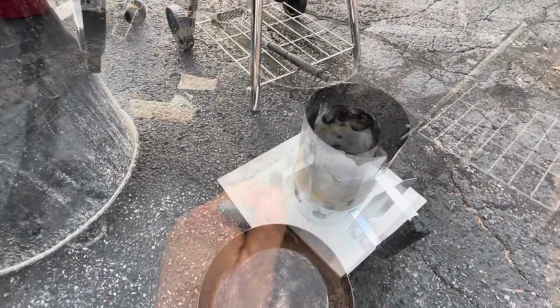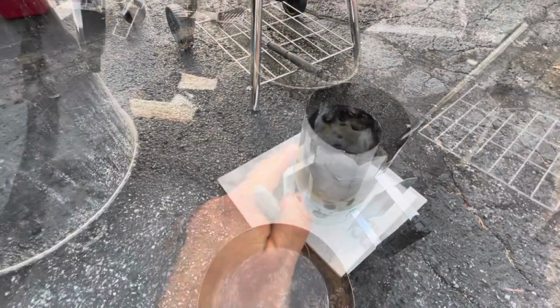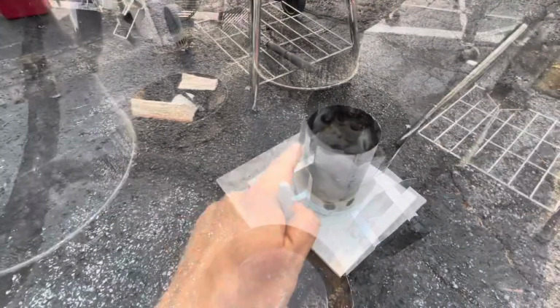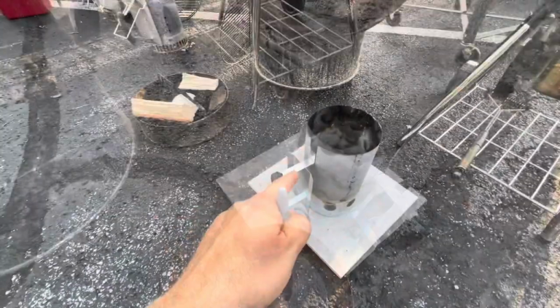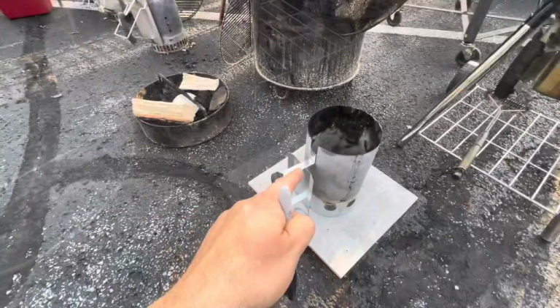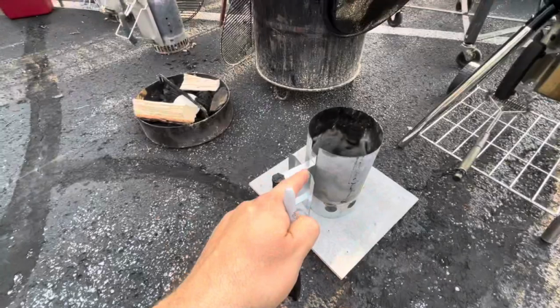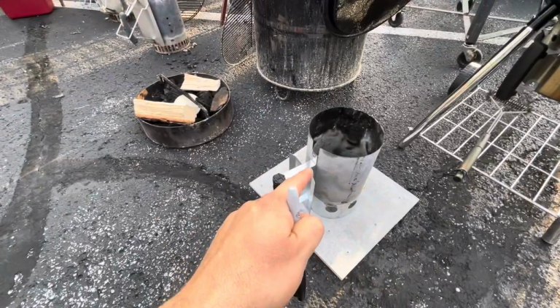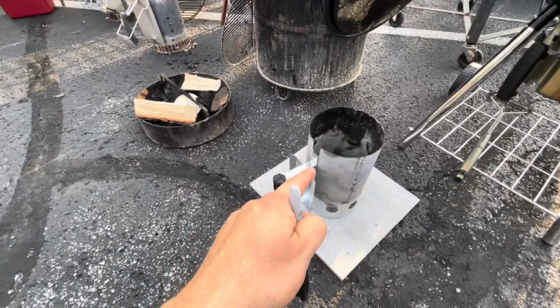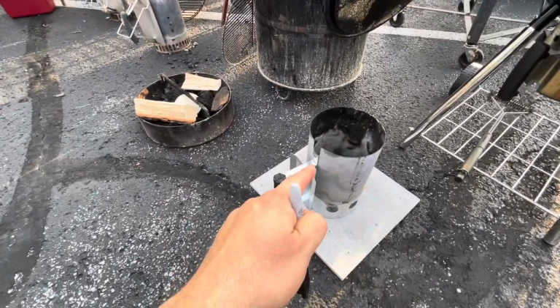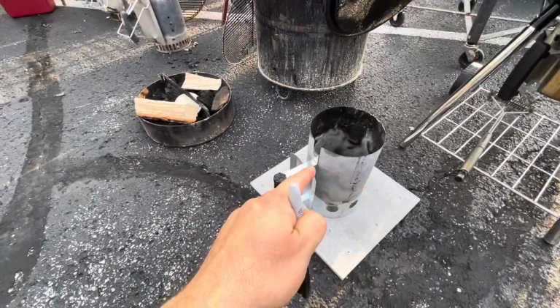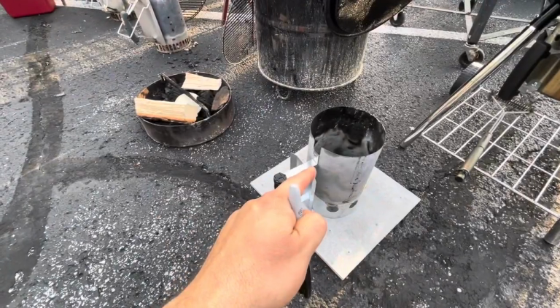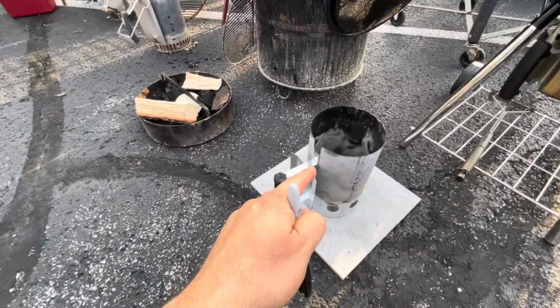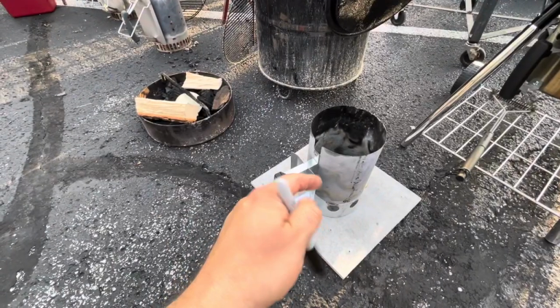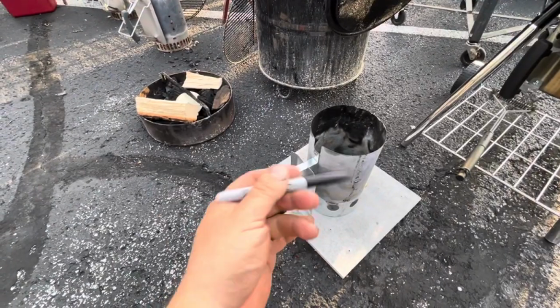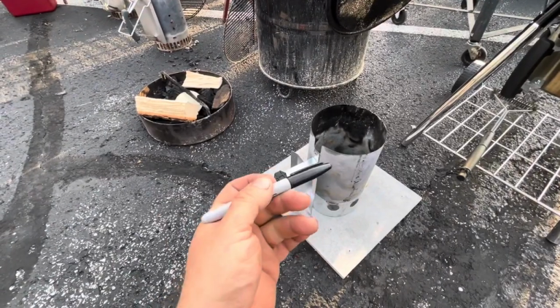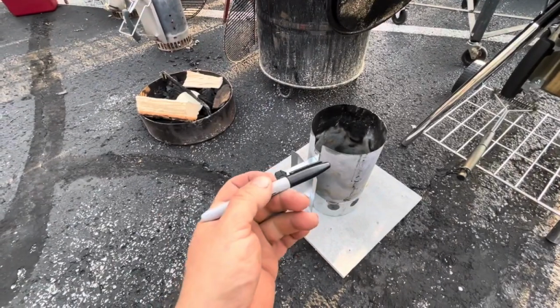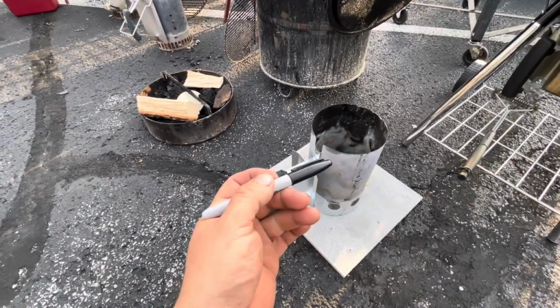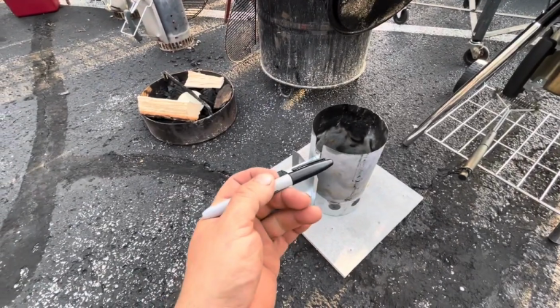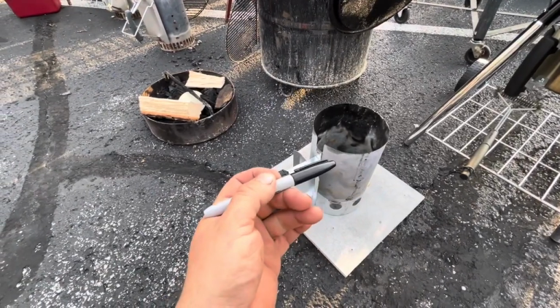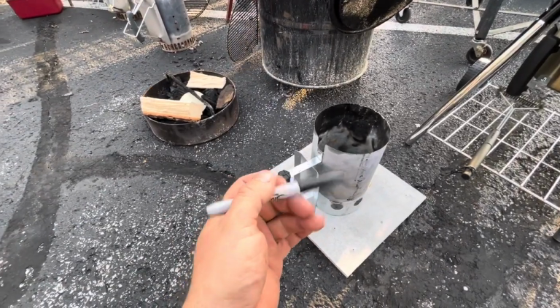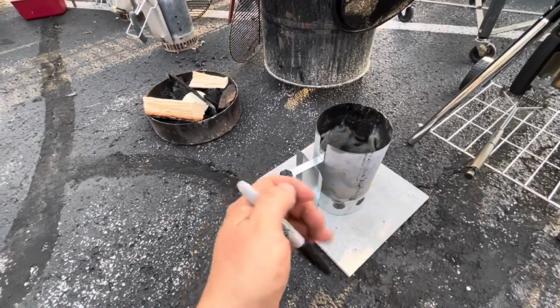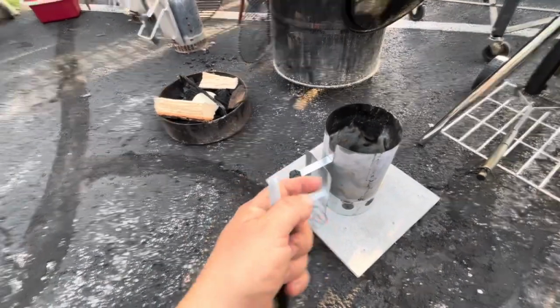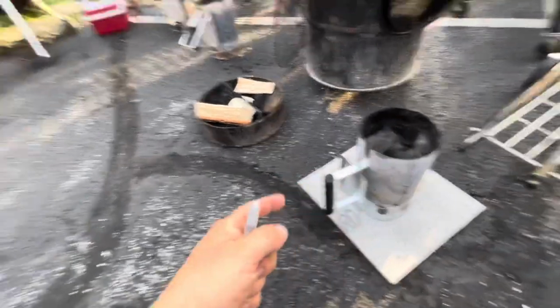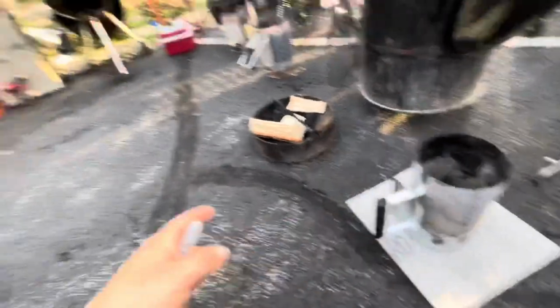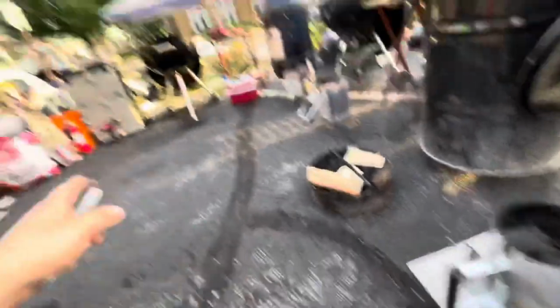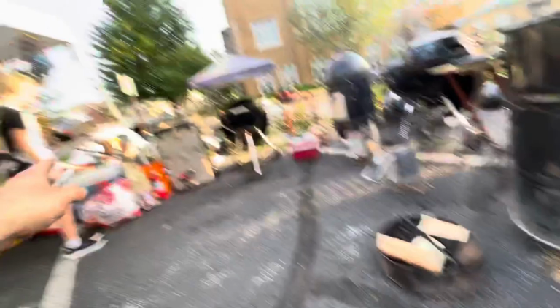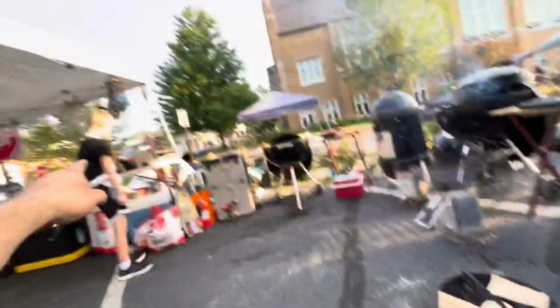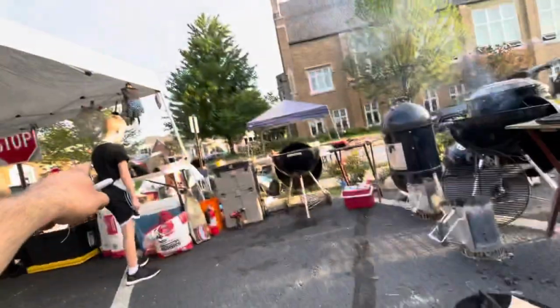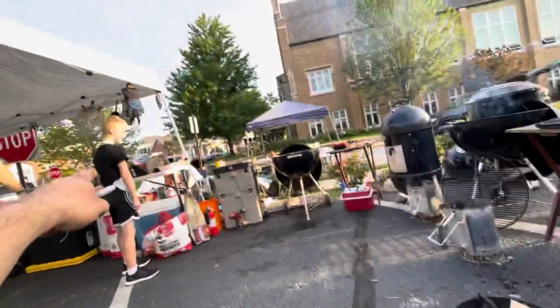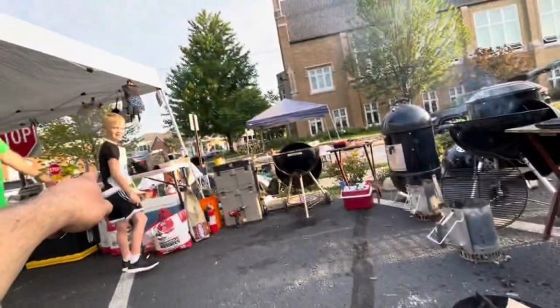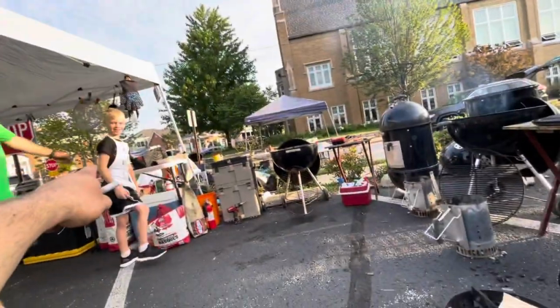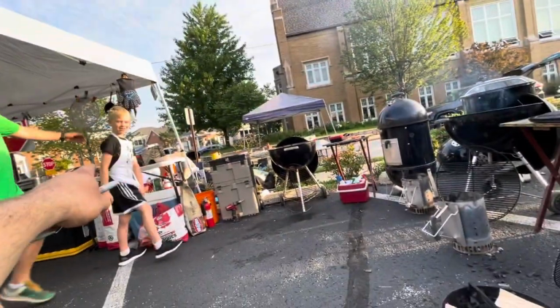Alright, we've got to drill some holes in here. We've got a sharpie. Tommy, can you grab my drill?